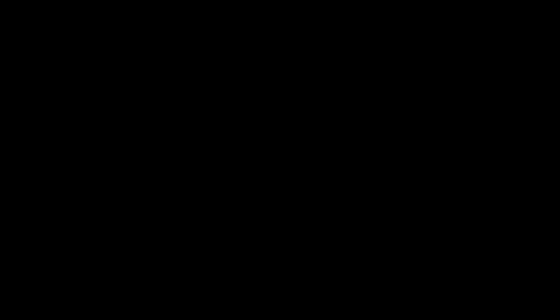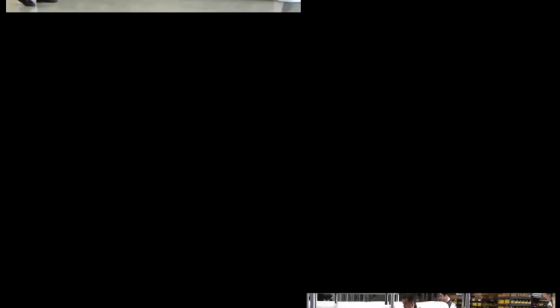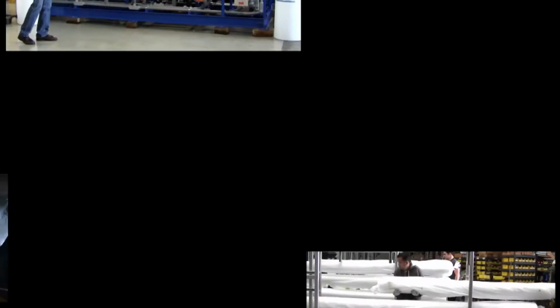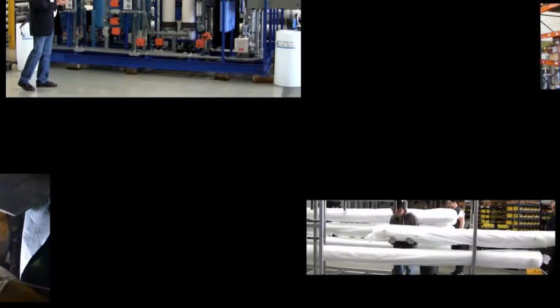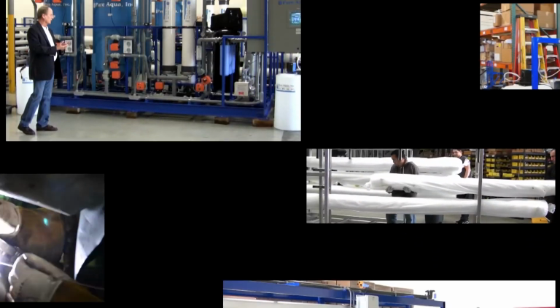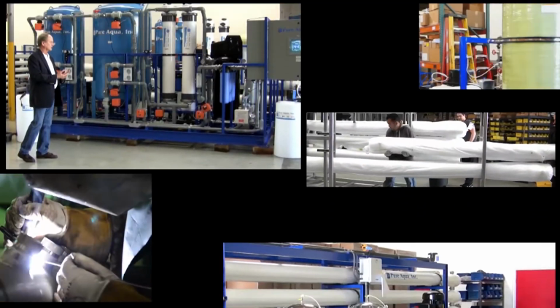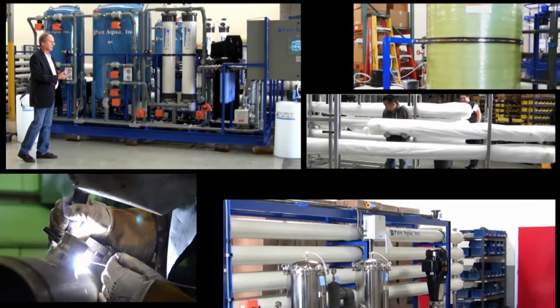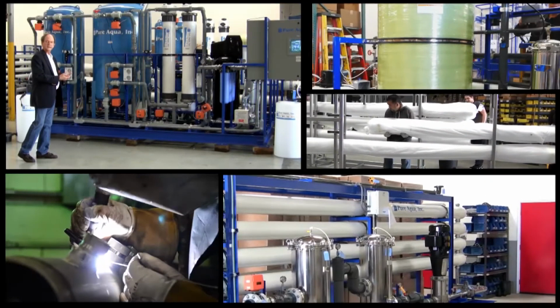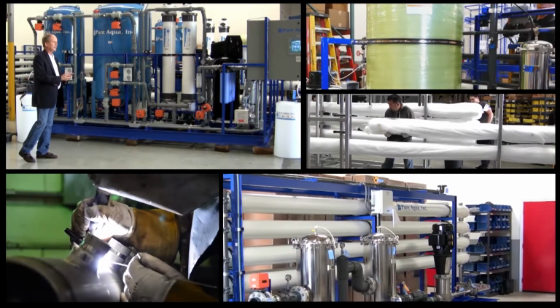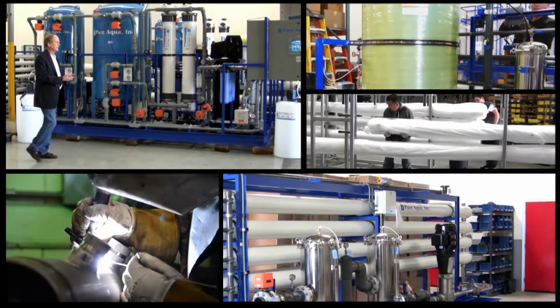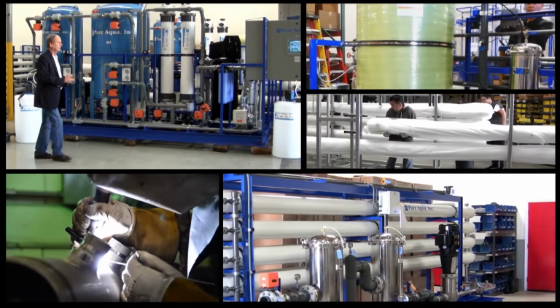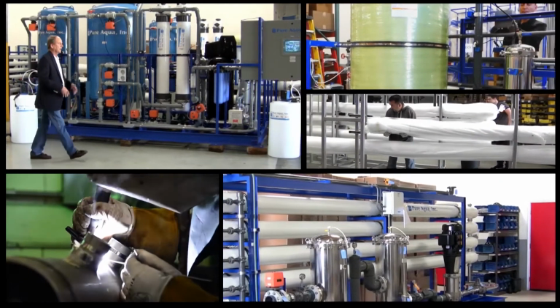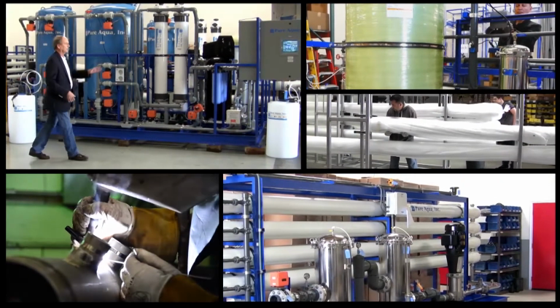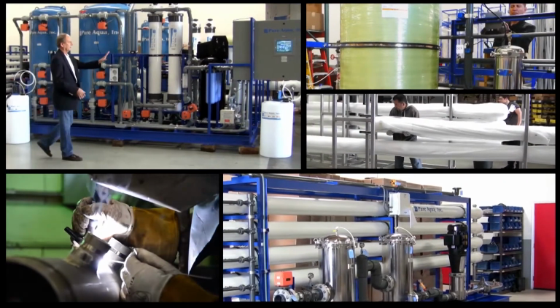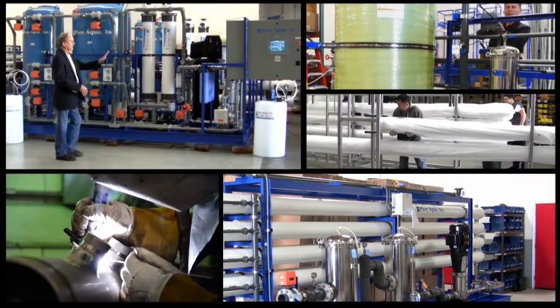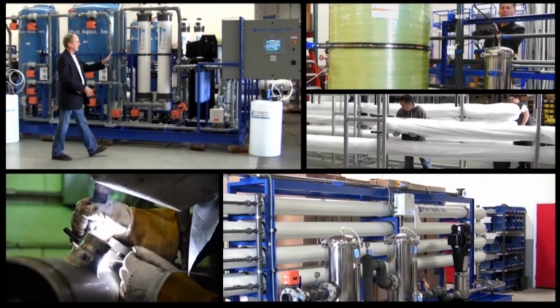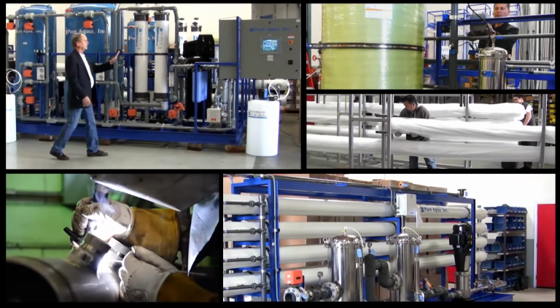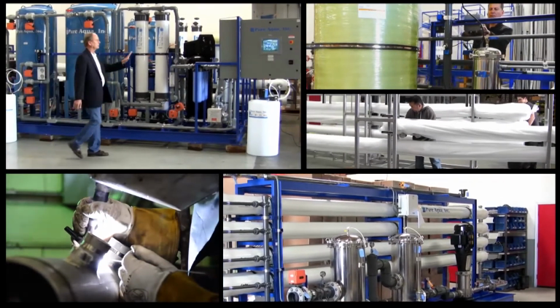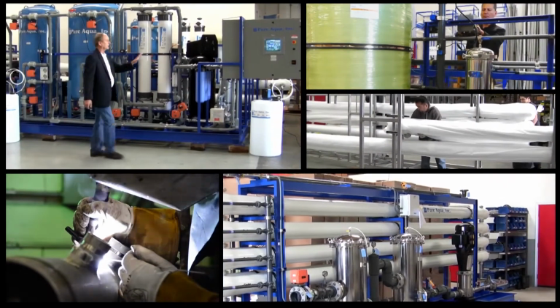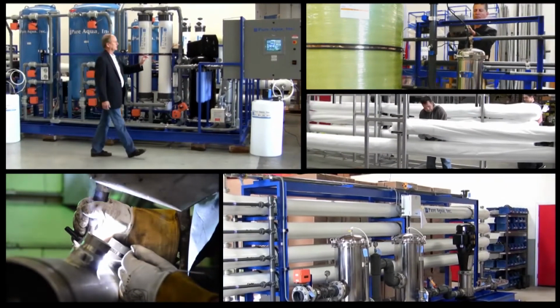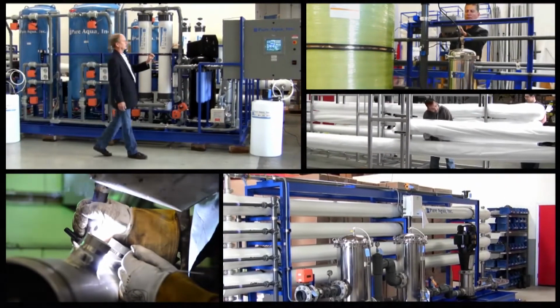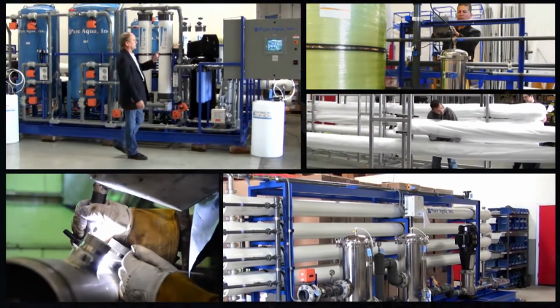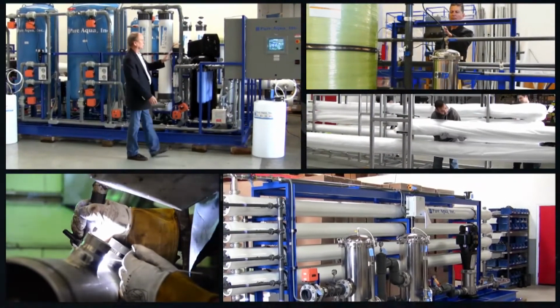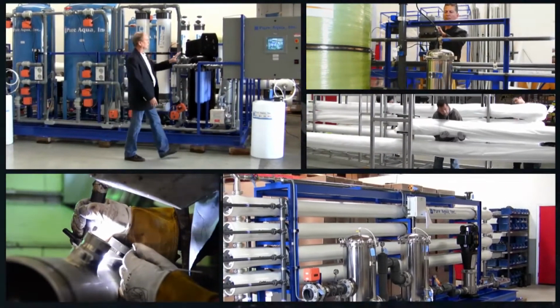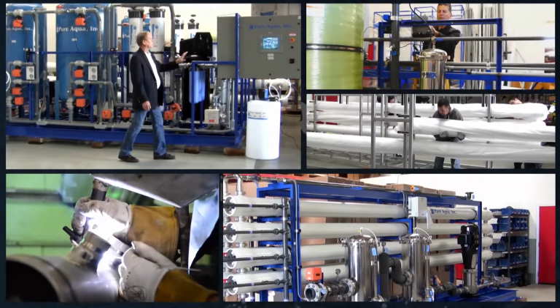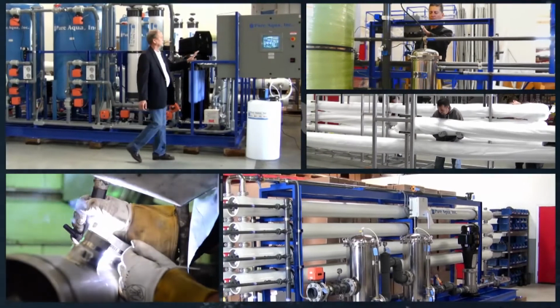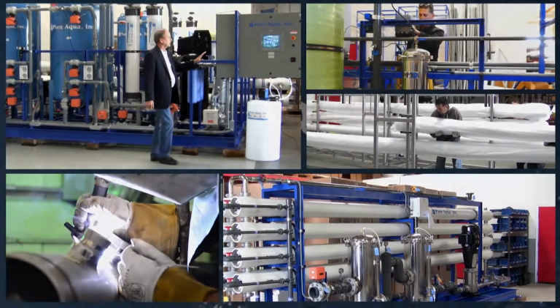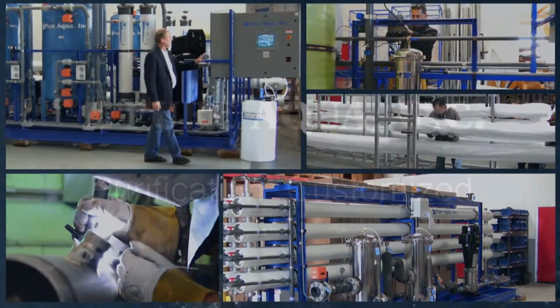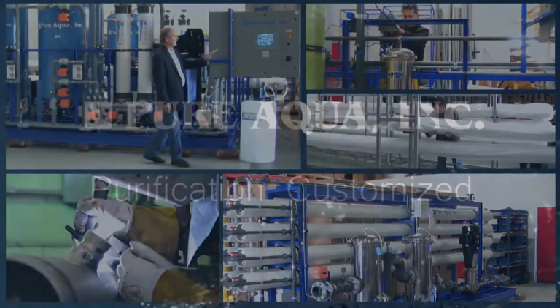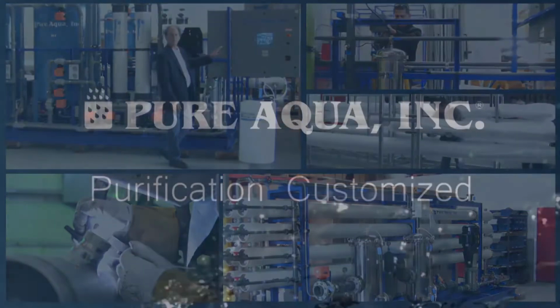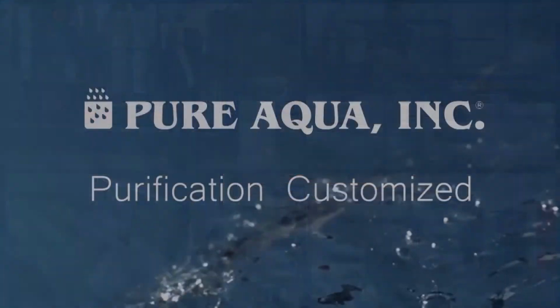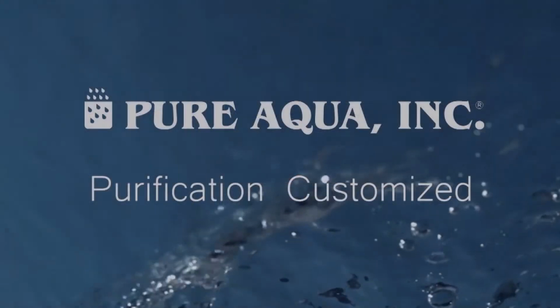Welcome to Pure Aqua, for the most advanced reverse osmosis, water treatment, and purification systems worldwide.